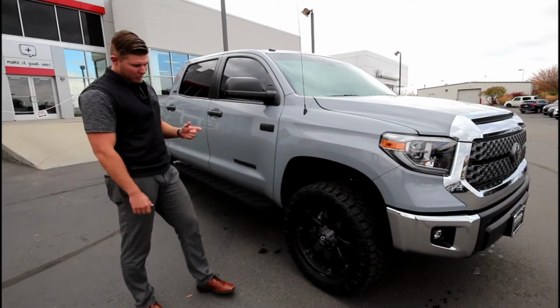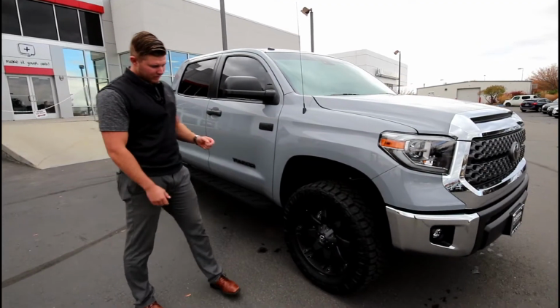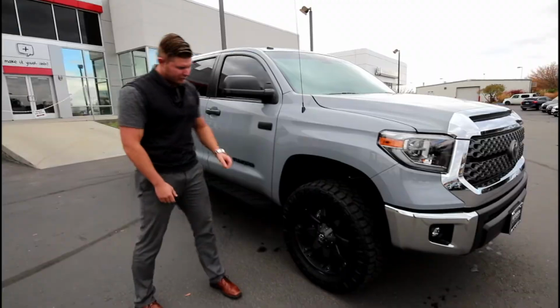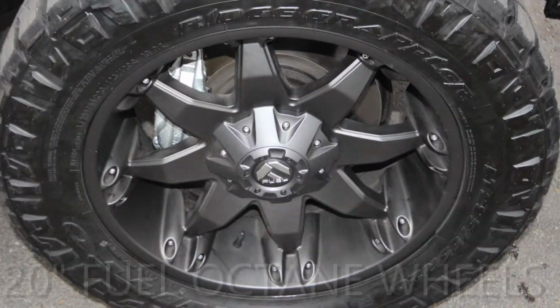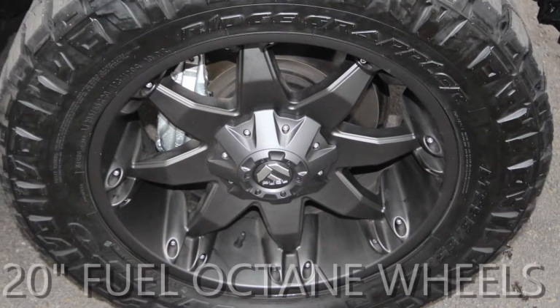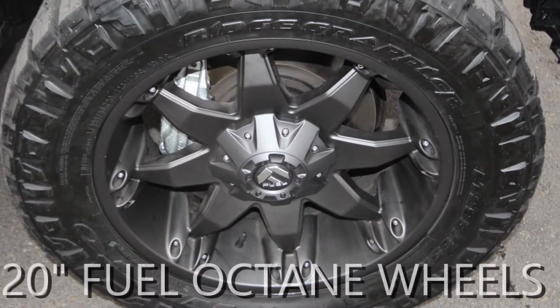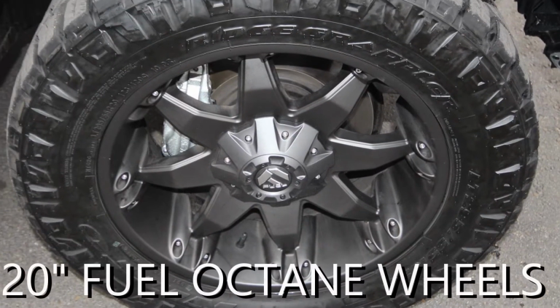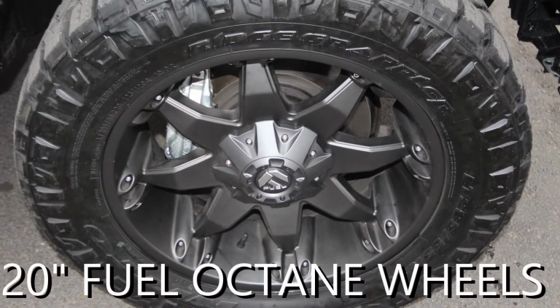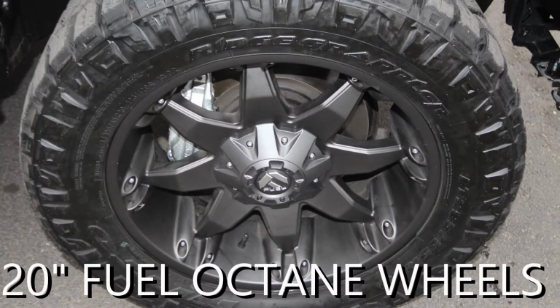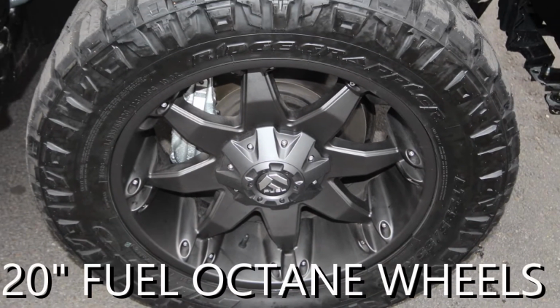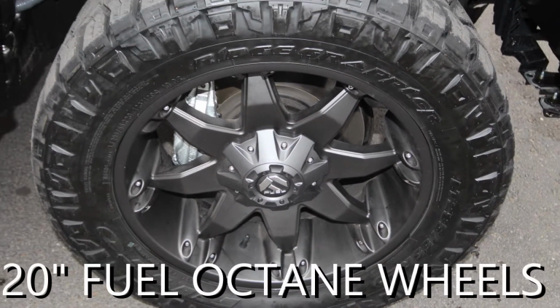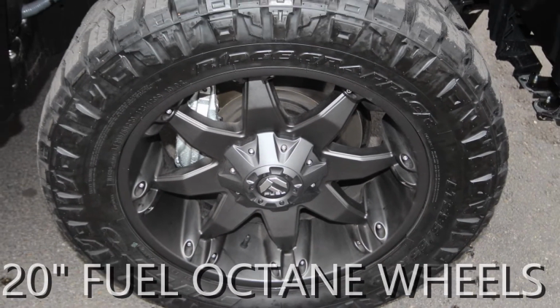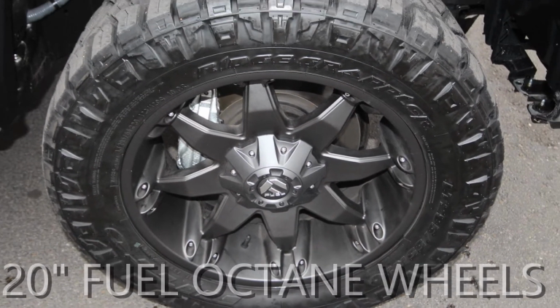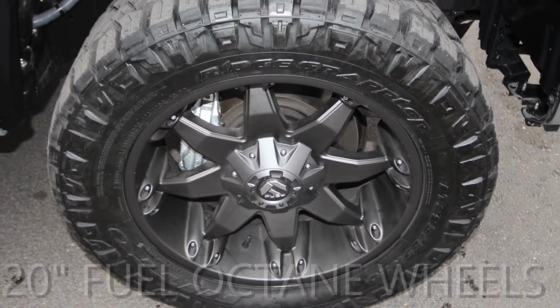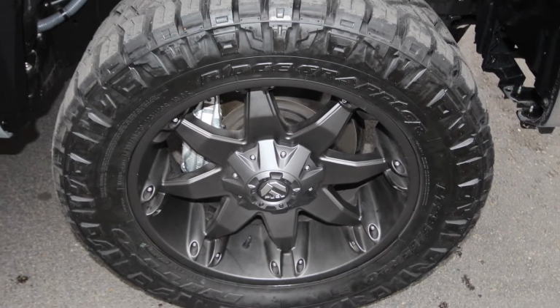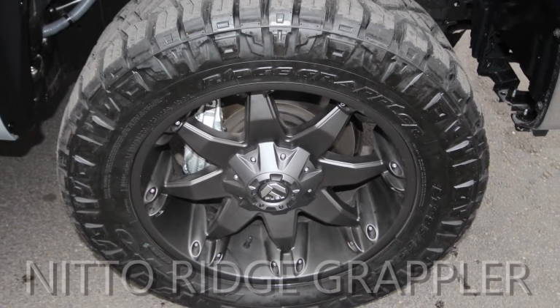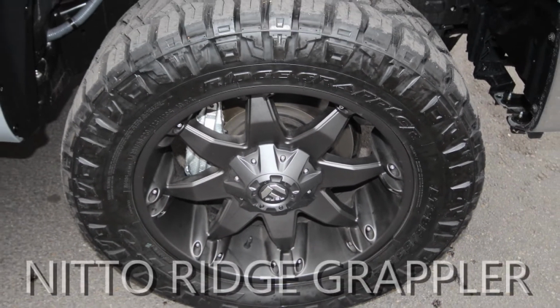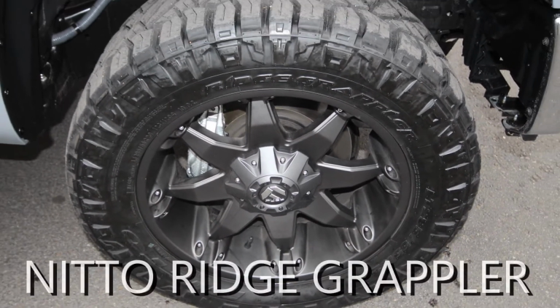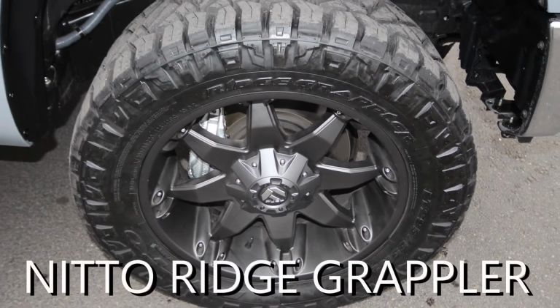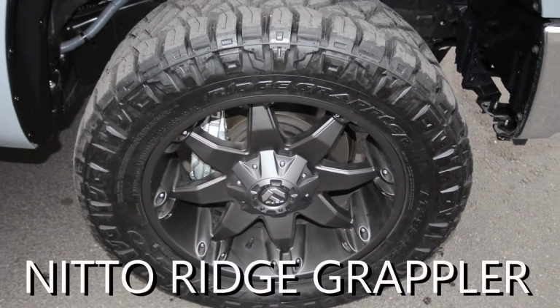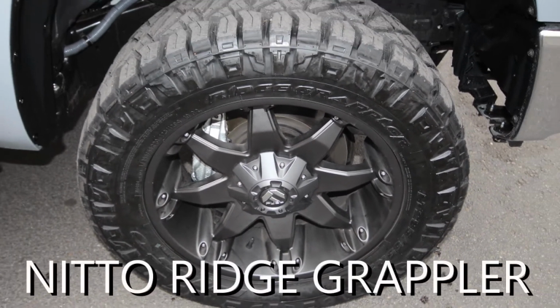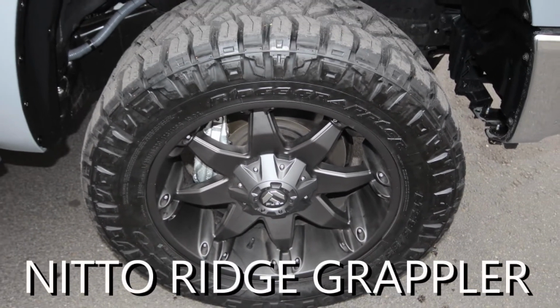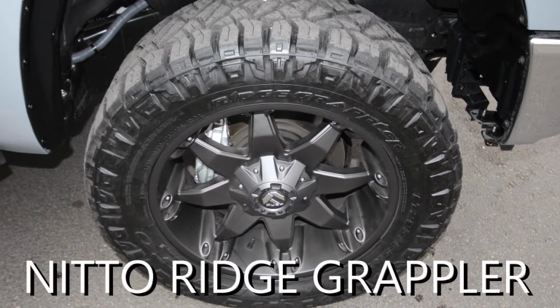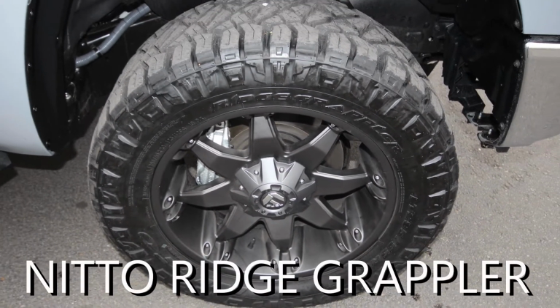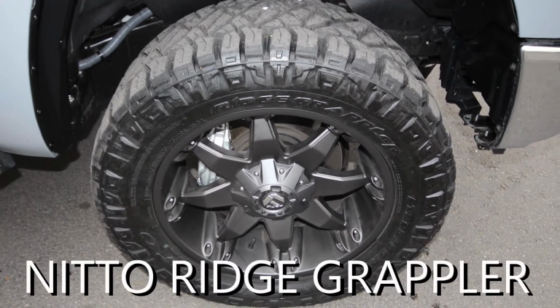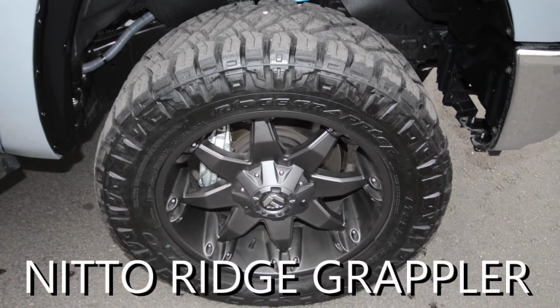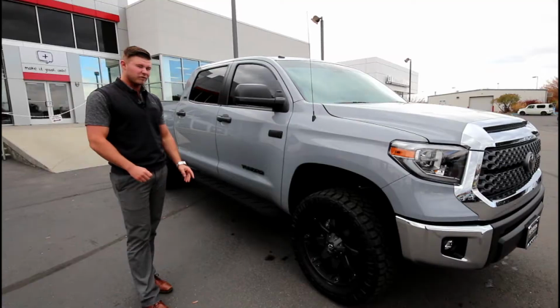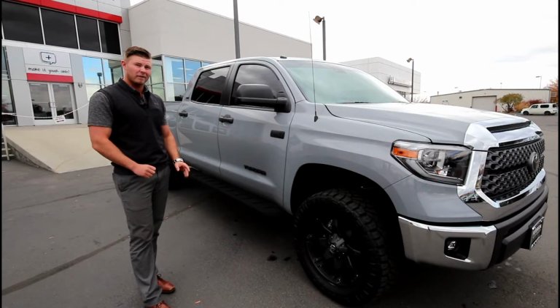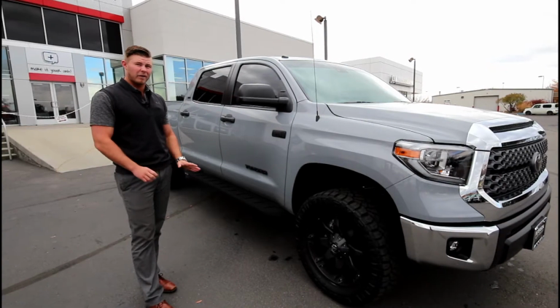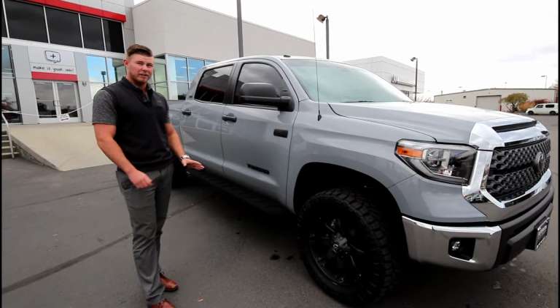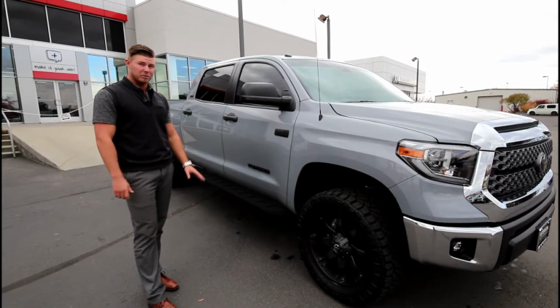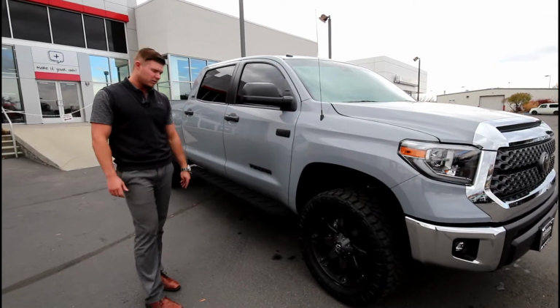We put some Fuel Octane 20-inch wheels on it, along with a Nitto Ridge Grappler tire, 10-ply. Very aggressive look, but drives very smooth.